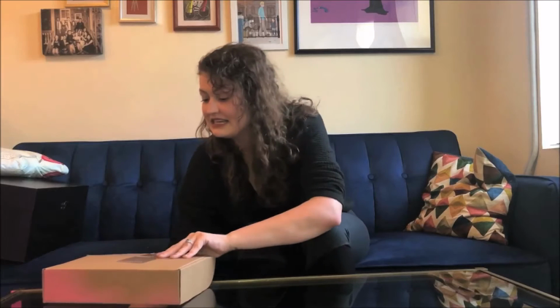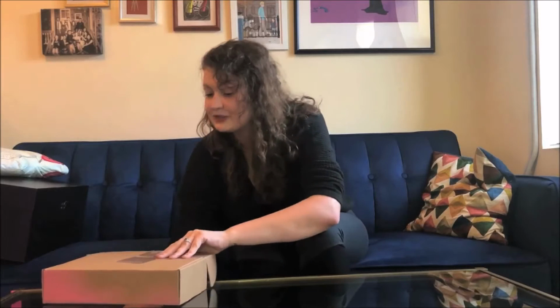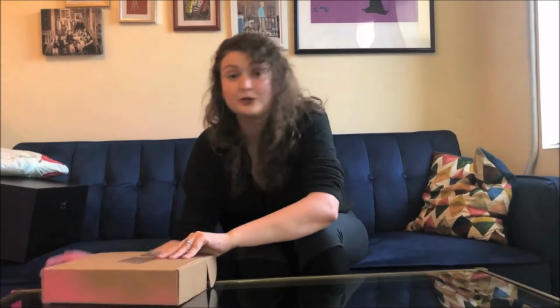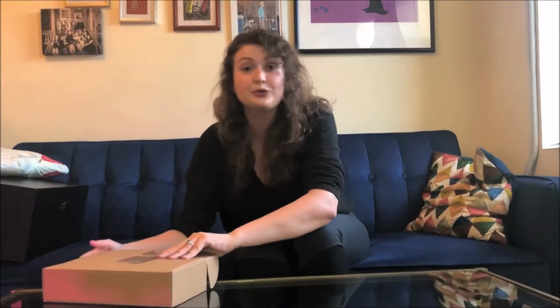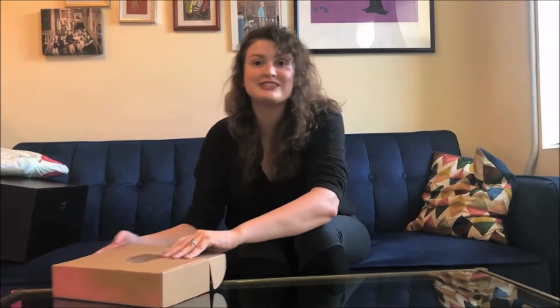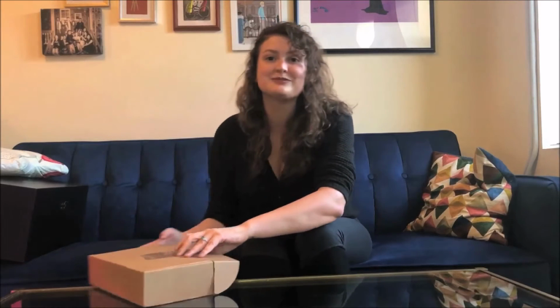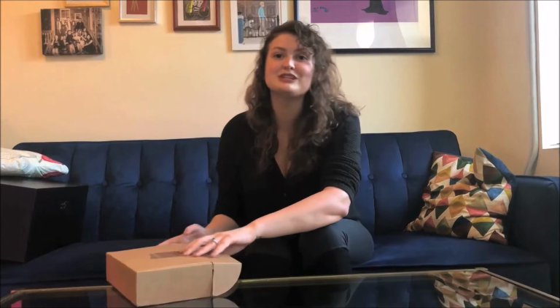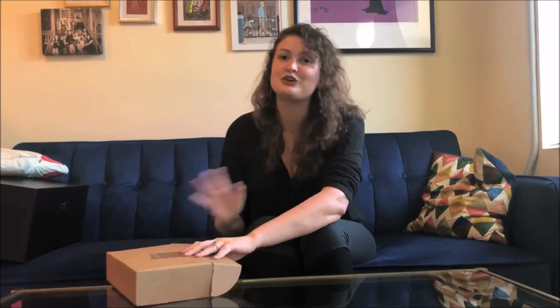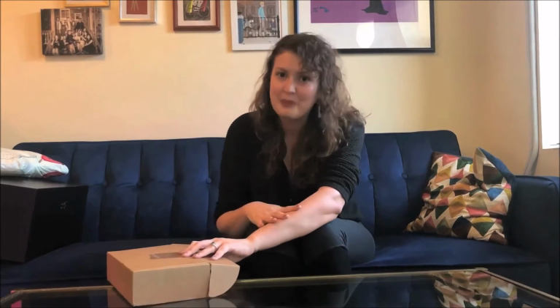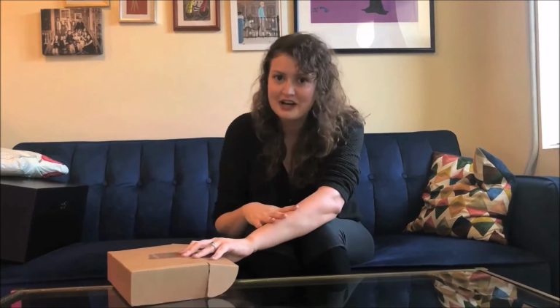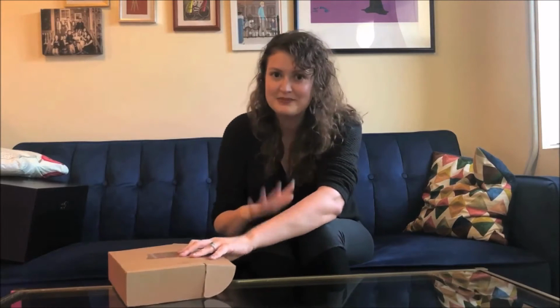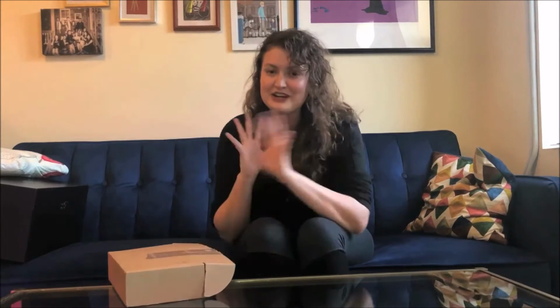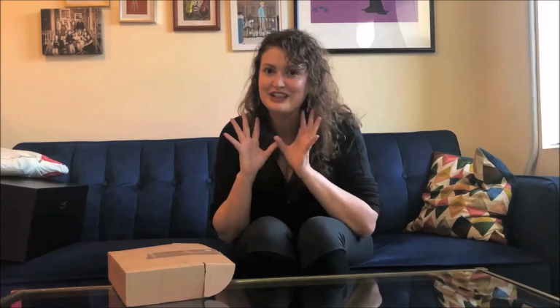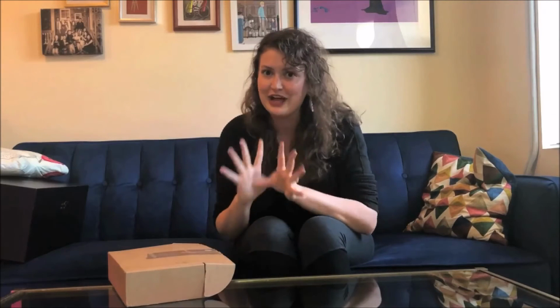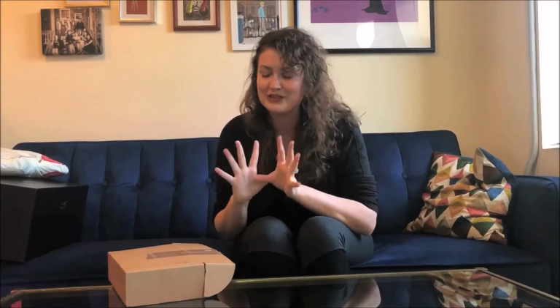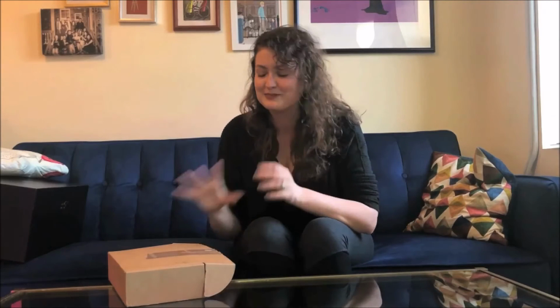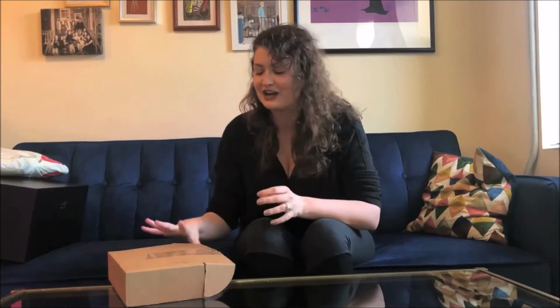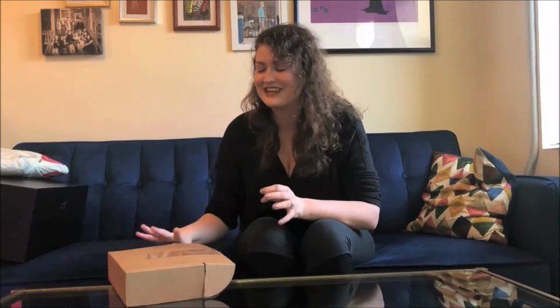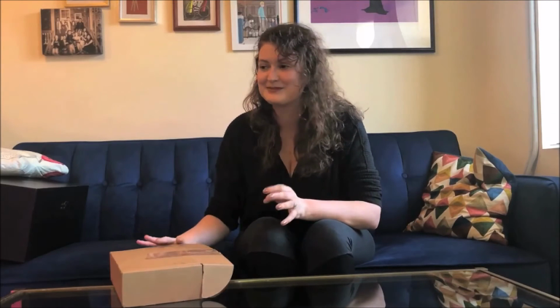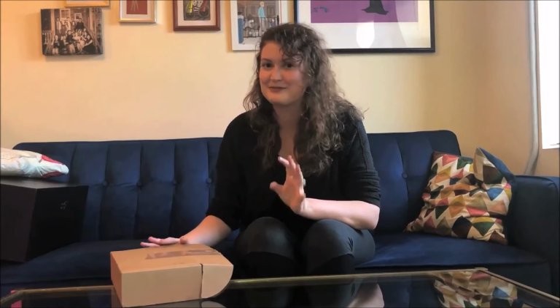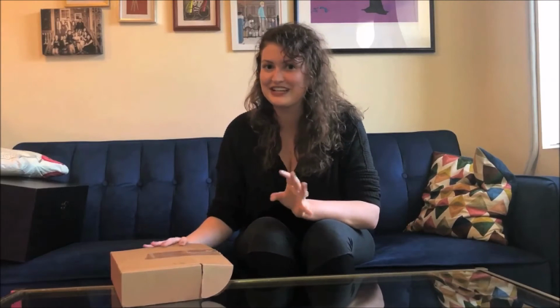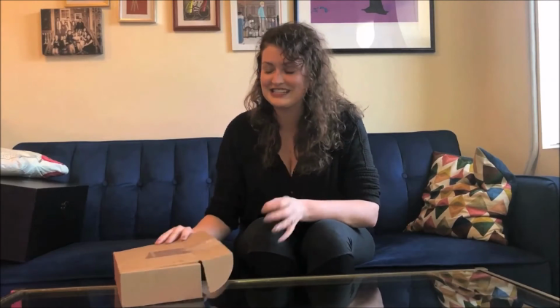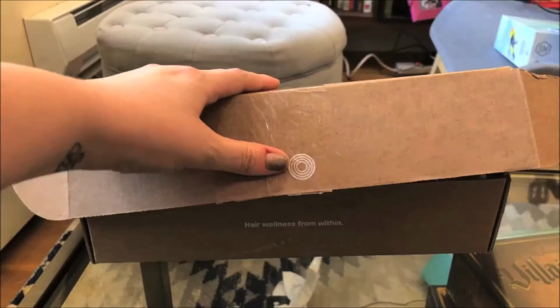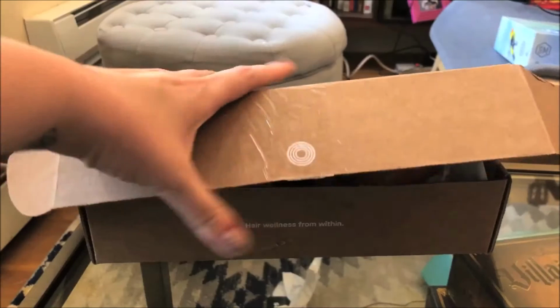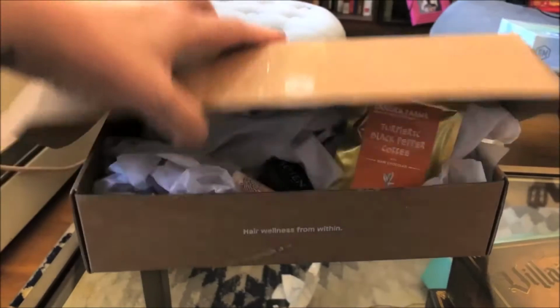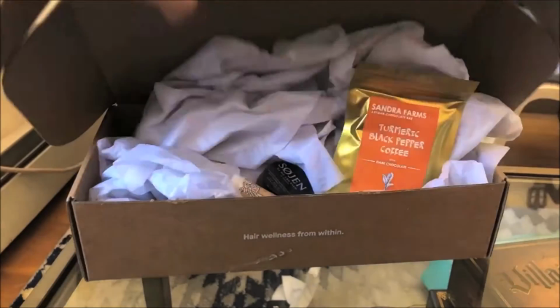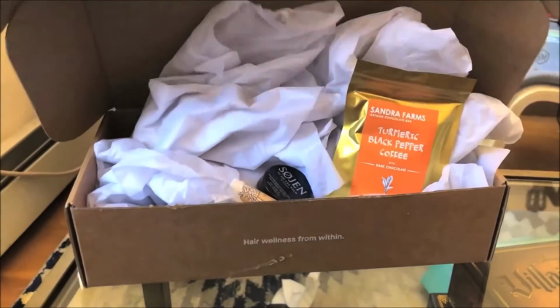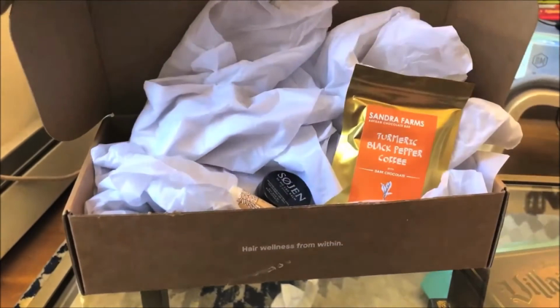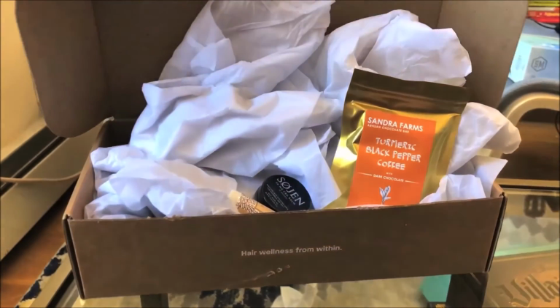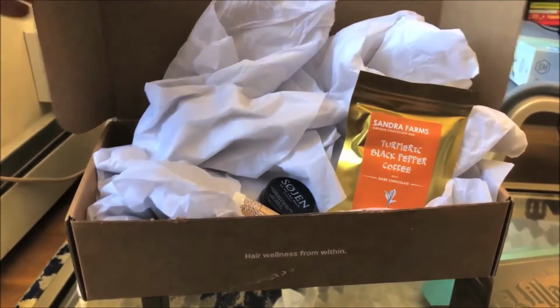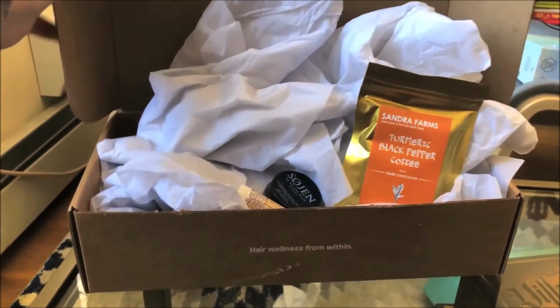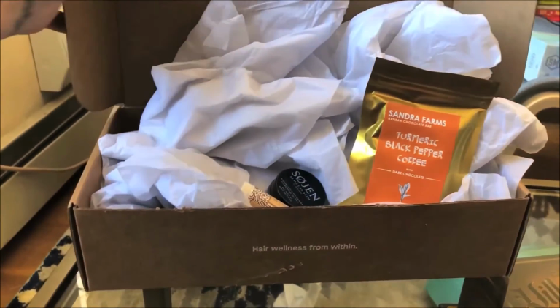The next one — ooh, this next one is Earthbox. I've been hearing a lot about this box, so I'm really excited. Let's see what it looks like on the inside.